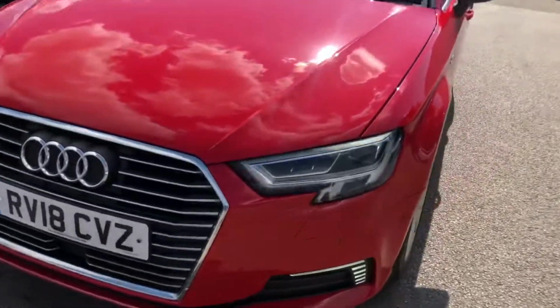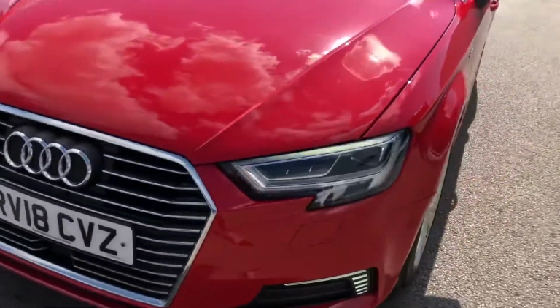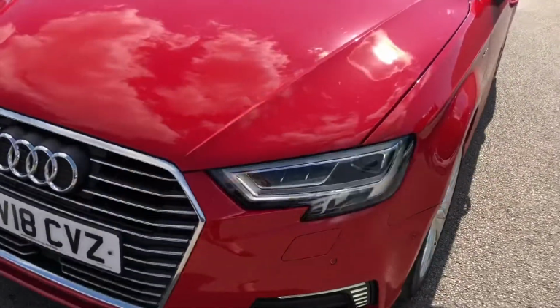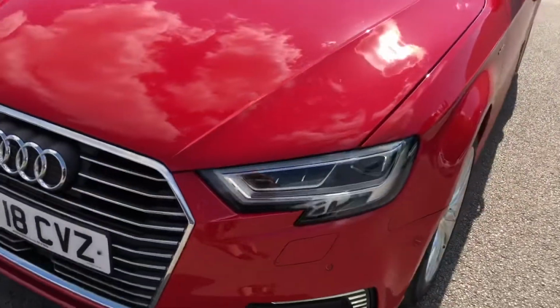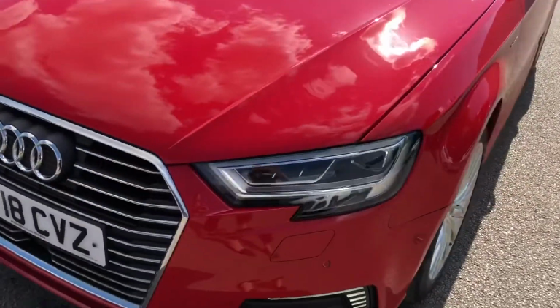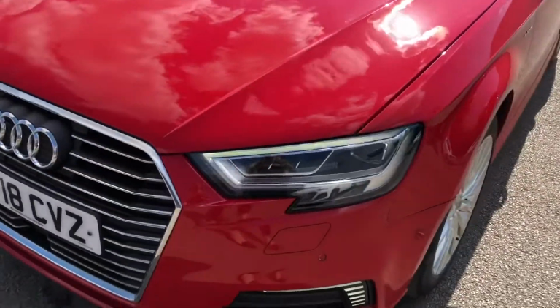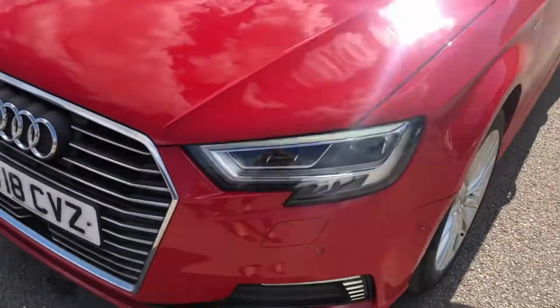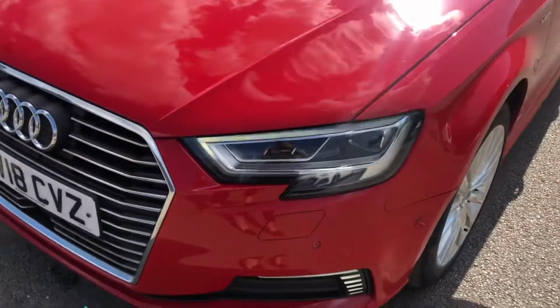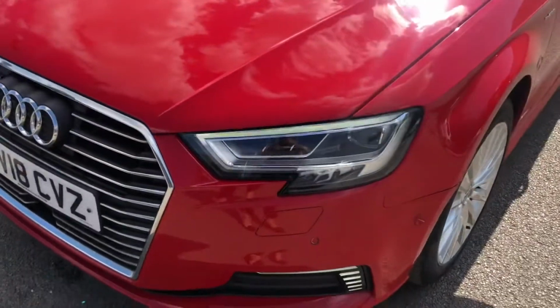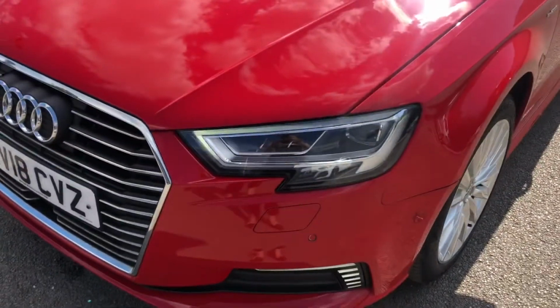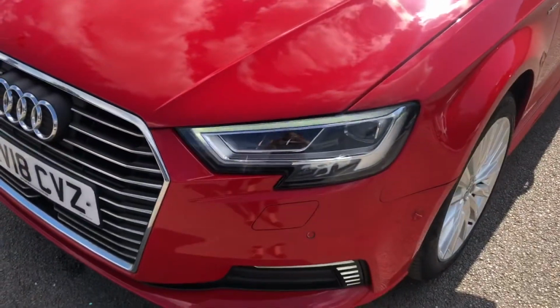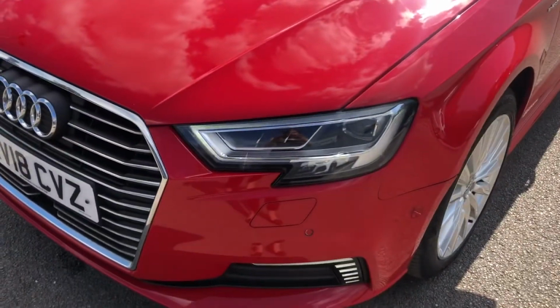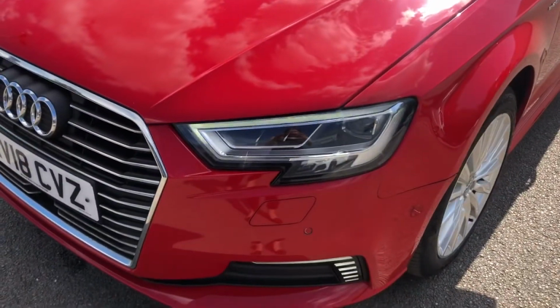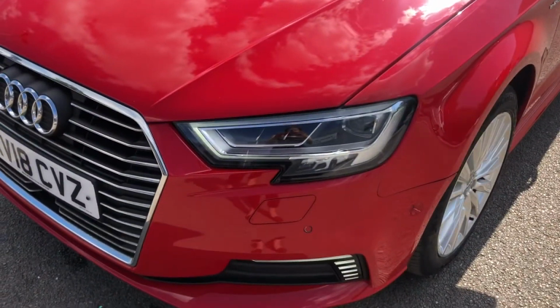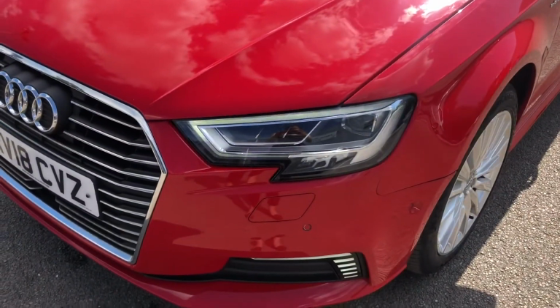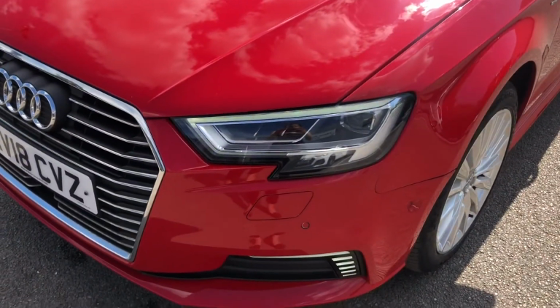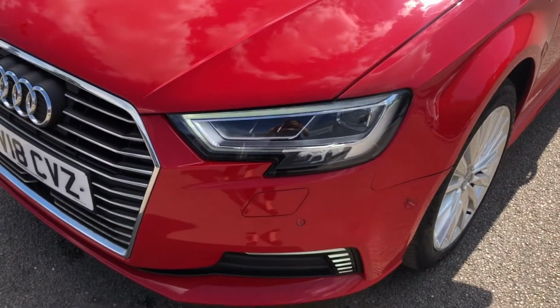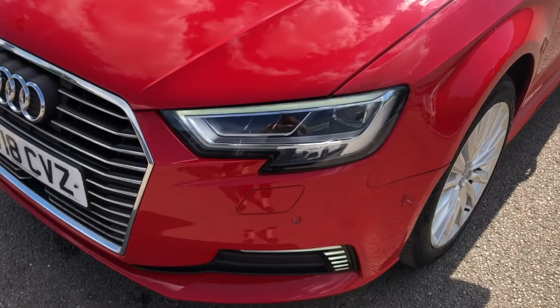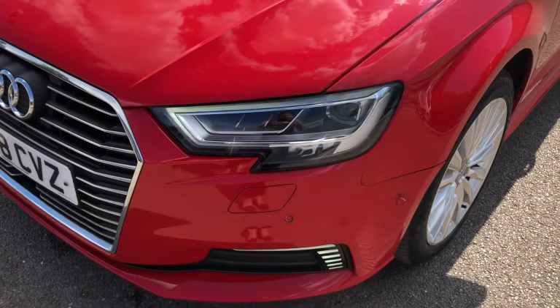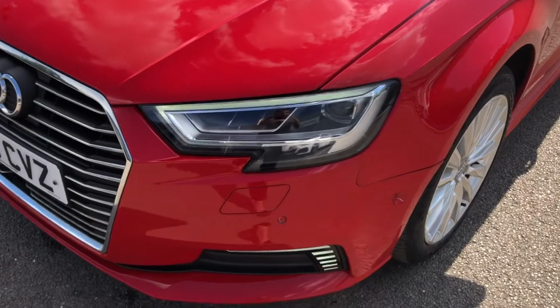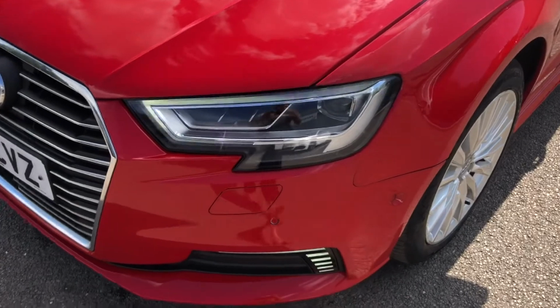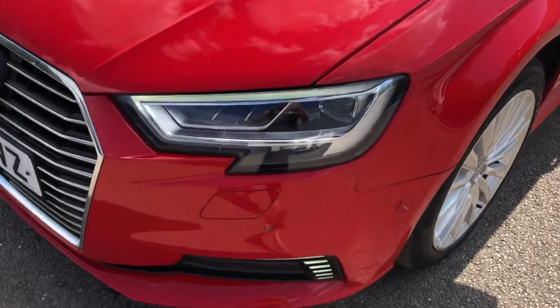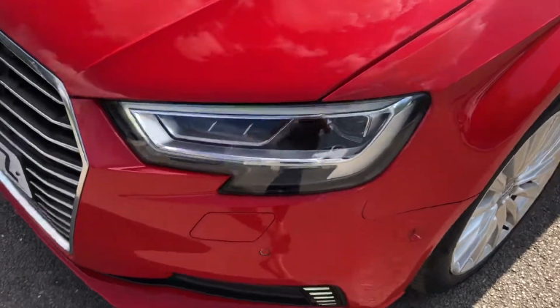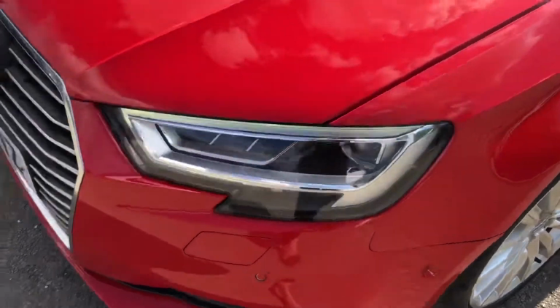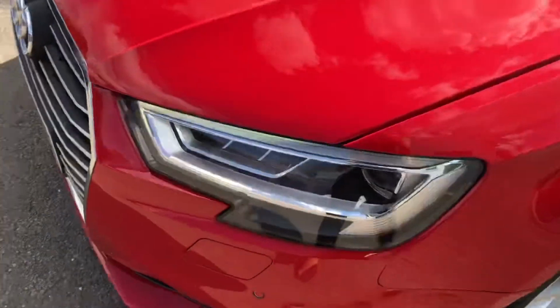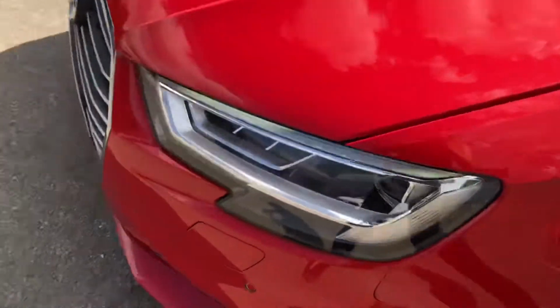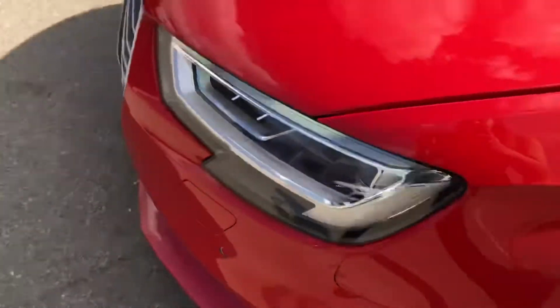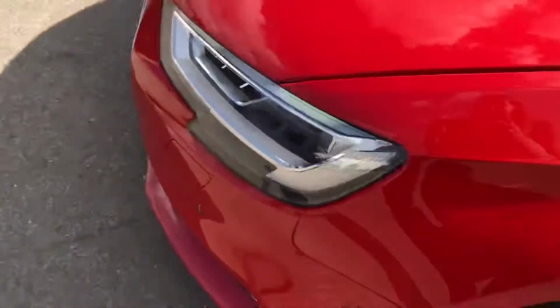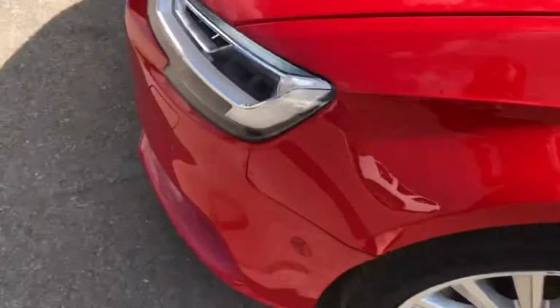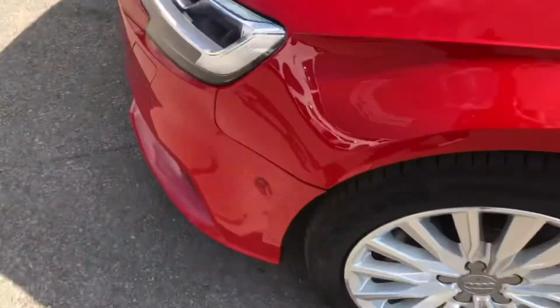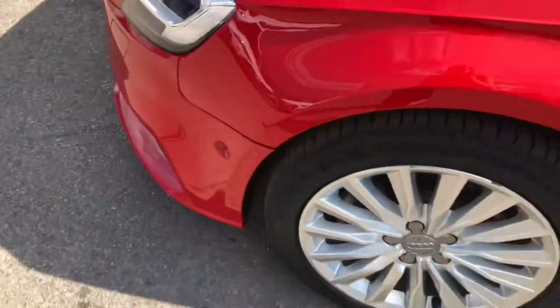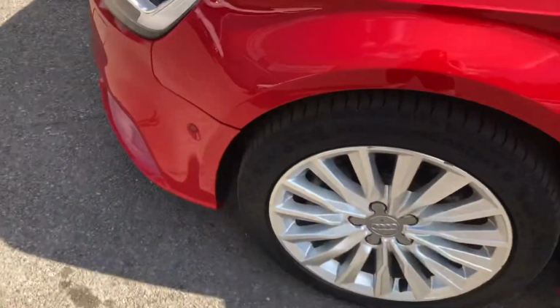This car comes with matrix LED headlights as well as LED rear lights, really brightening up those road conditions for the driver.